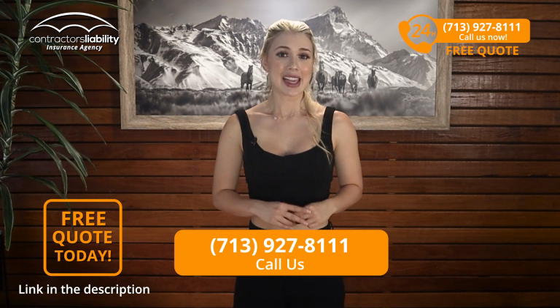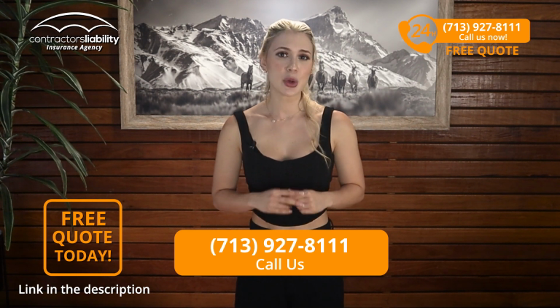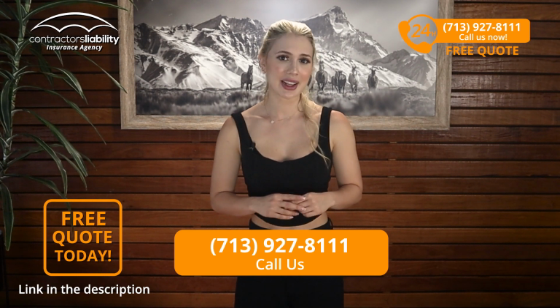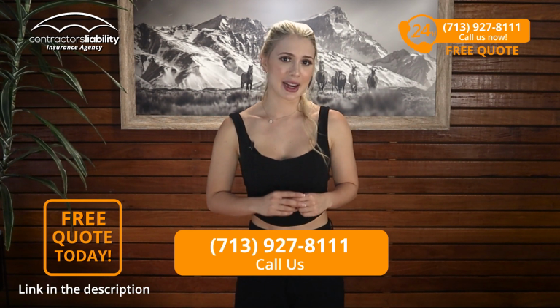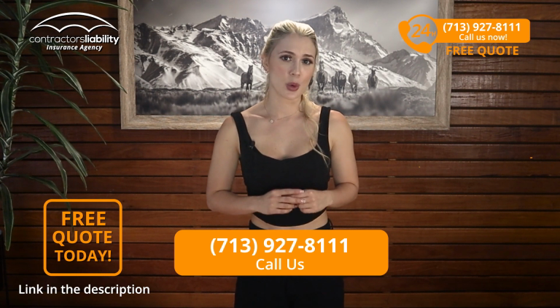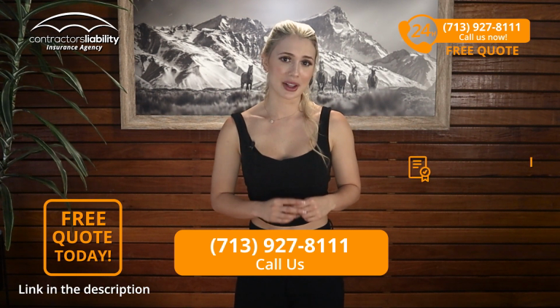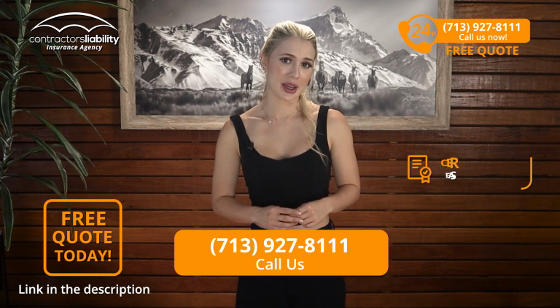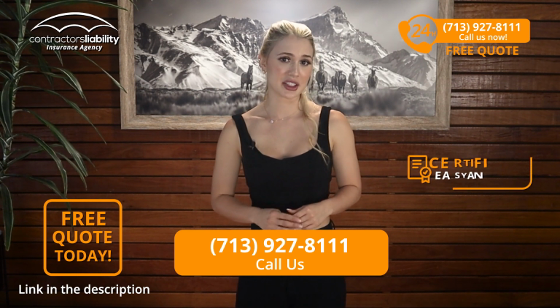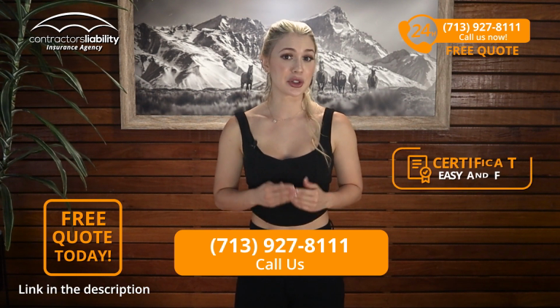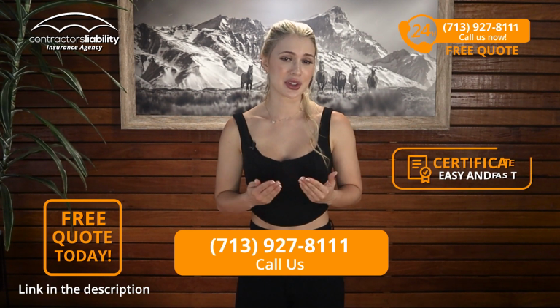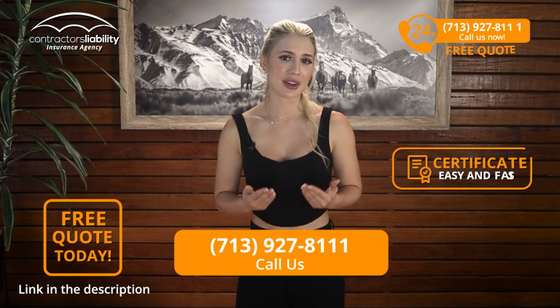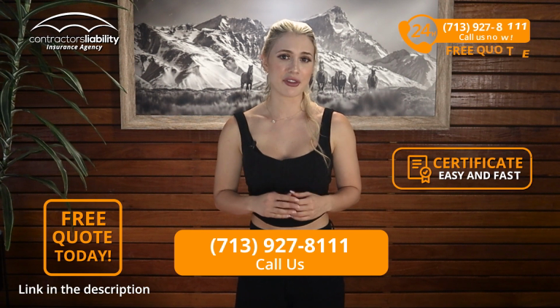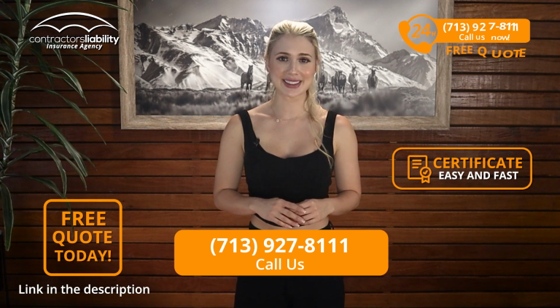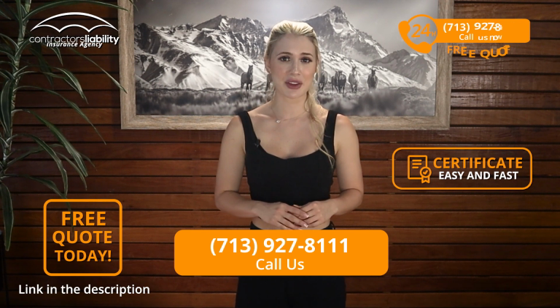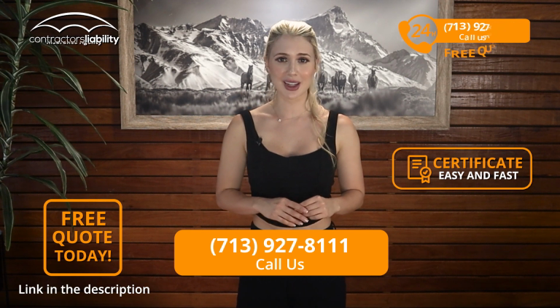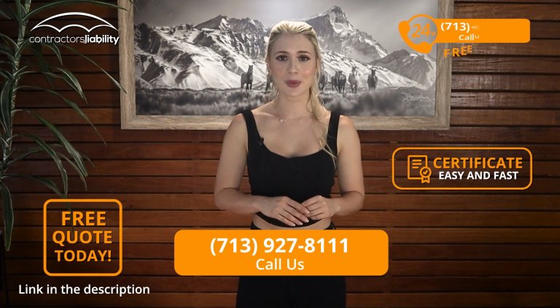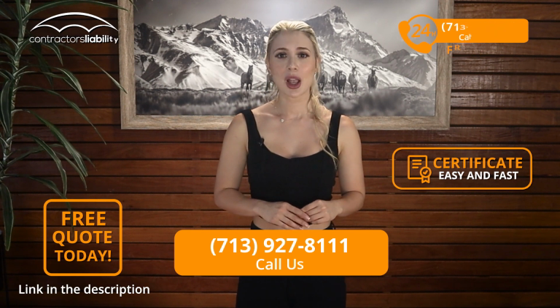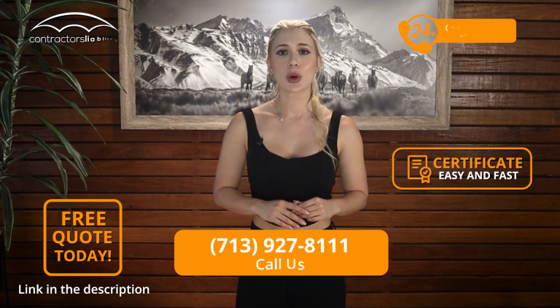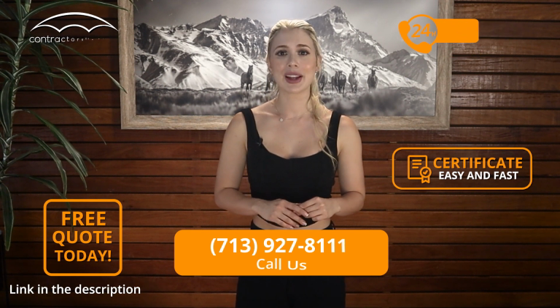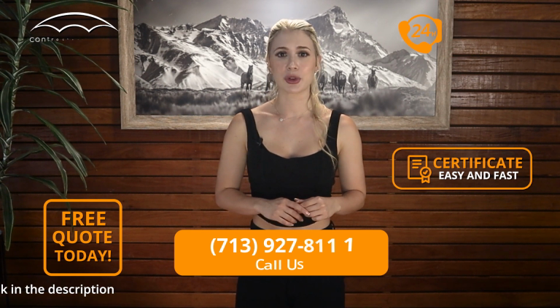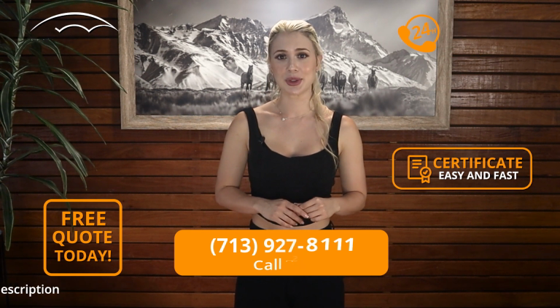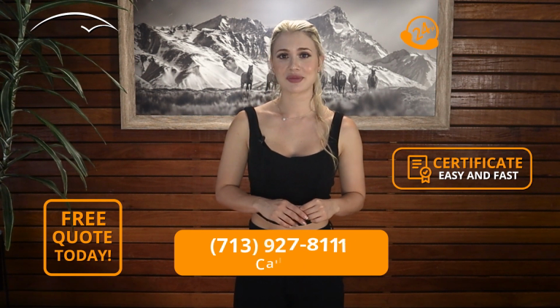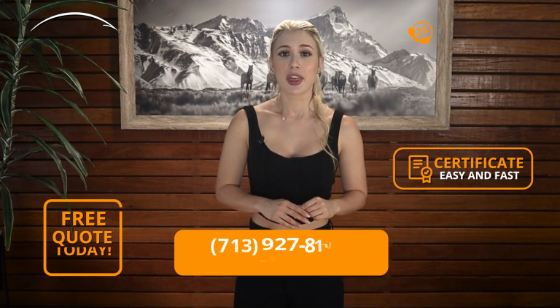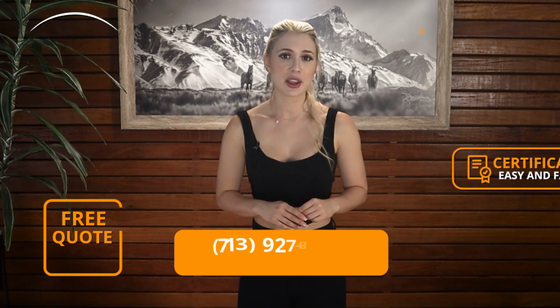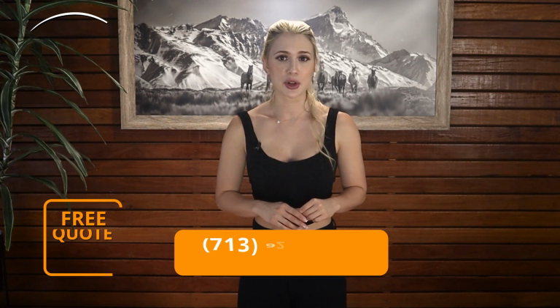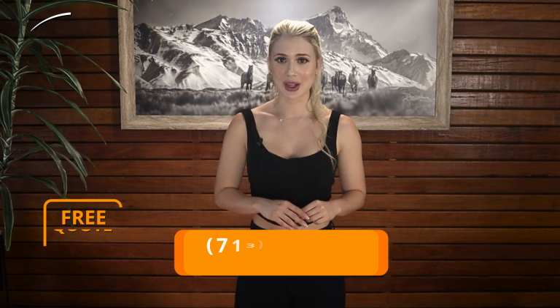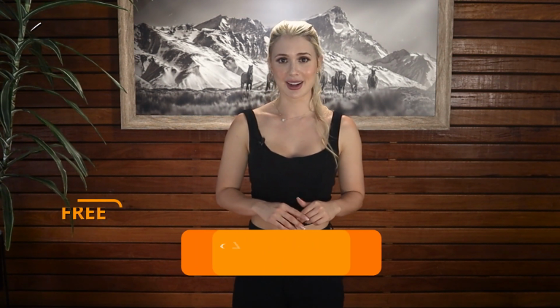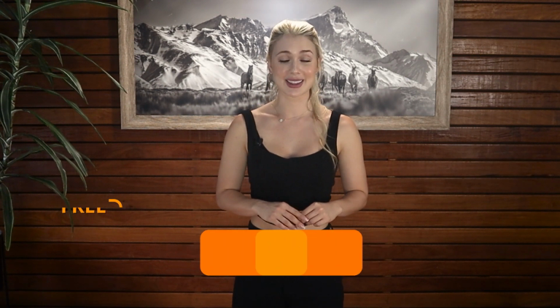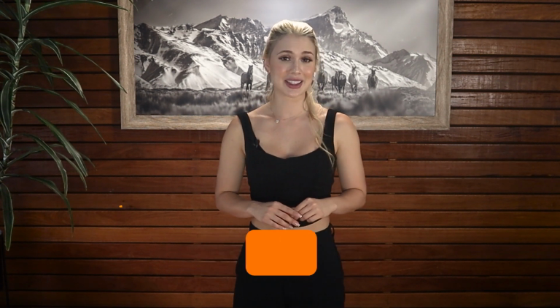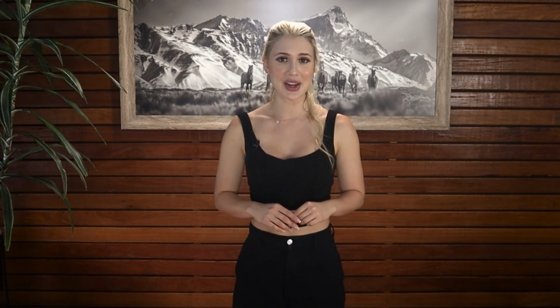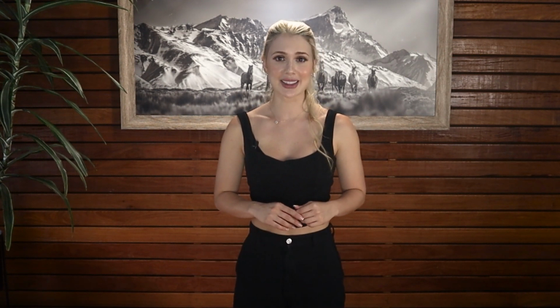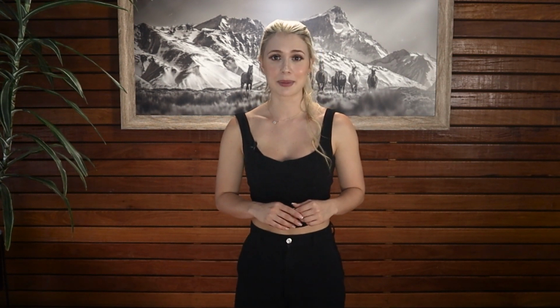If you want to get a quote and manage your certificate fast, give us a call. We're waiting for you. Thank you for trusting us. I'll see you next time.